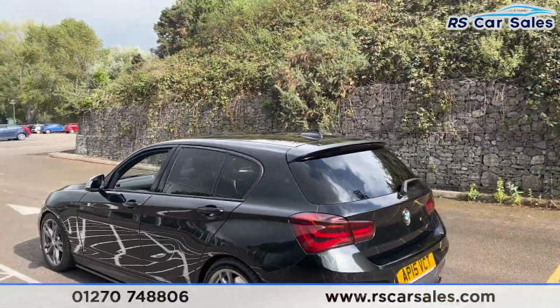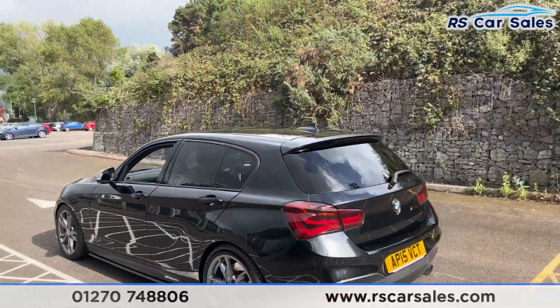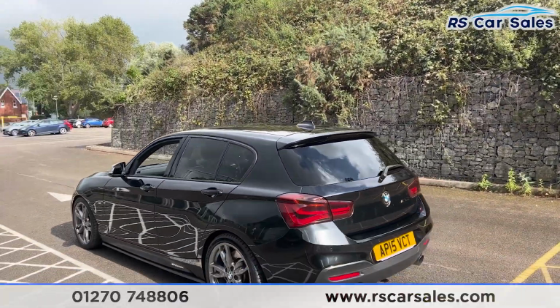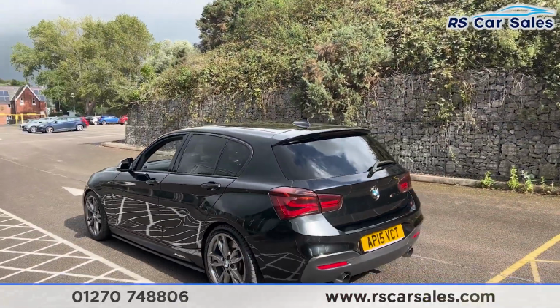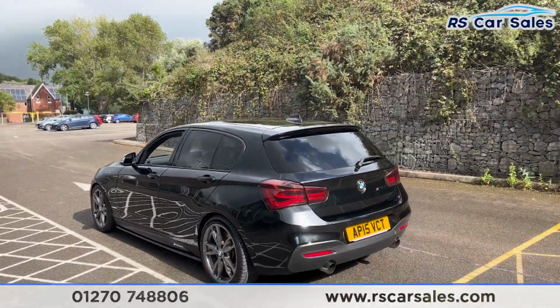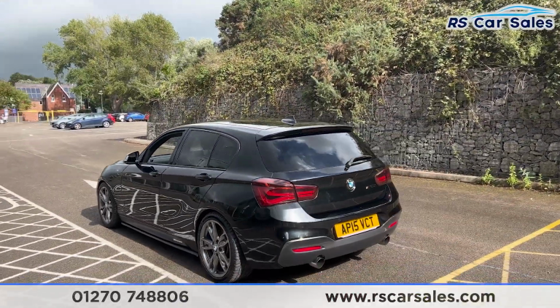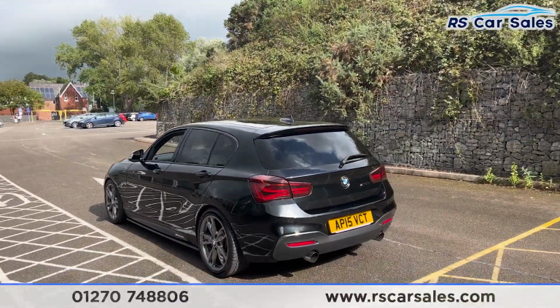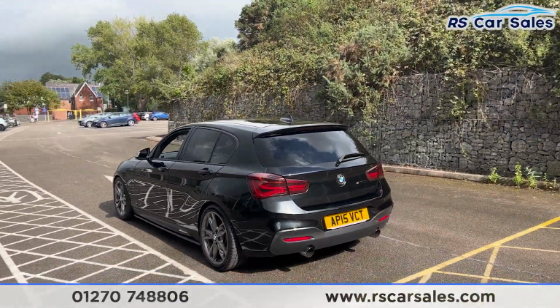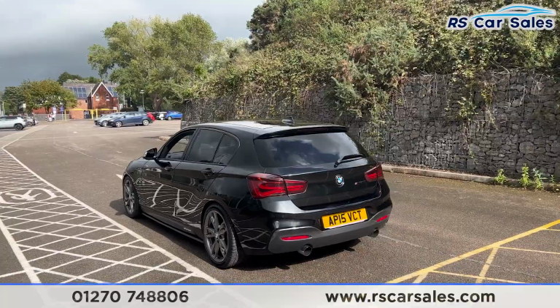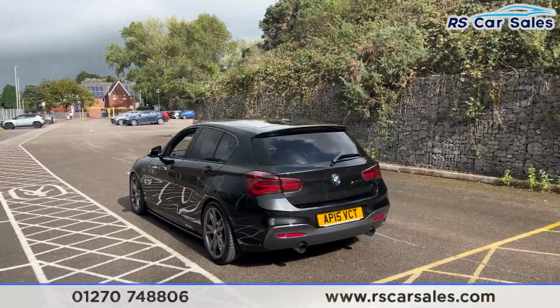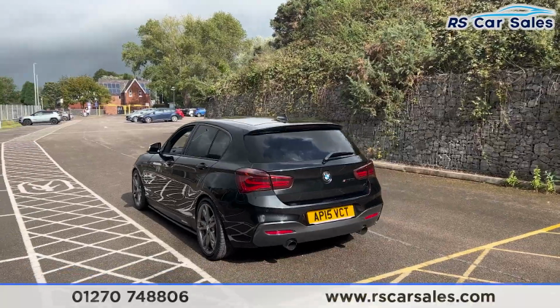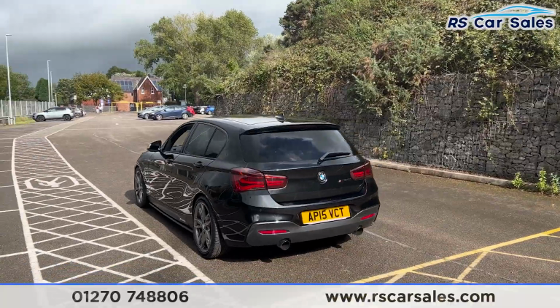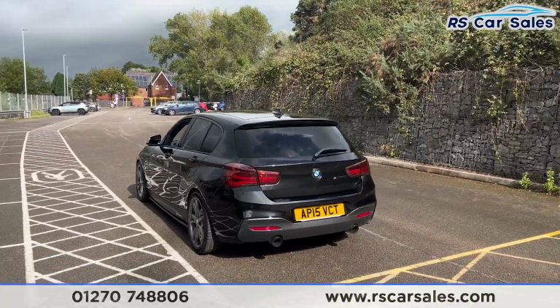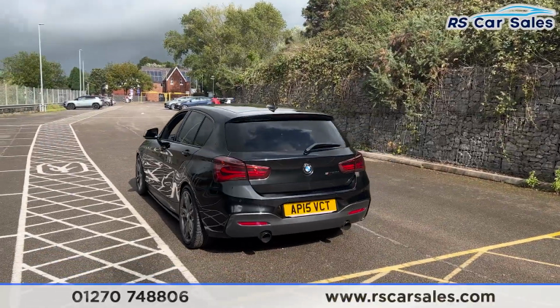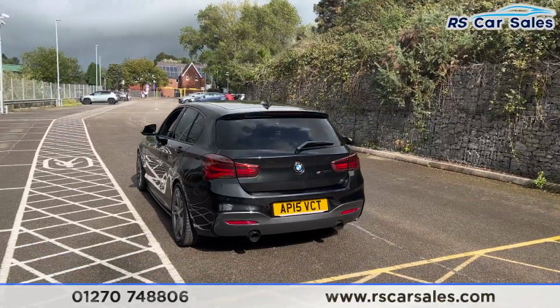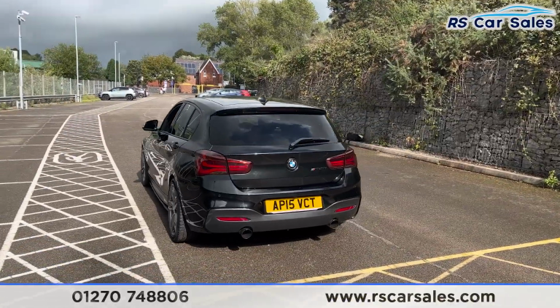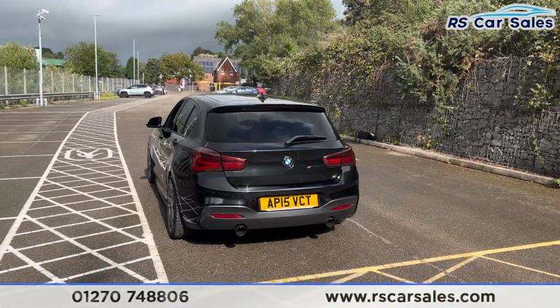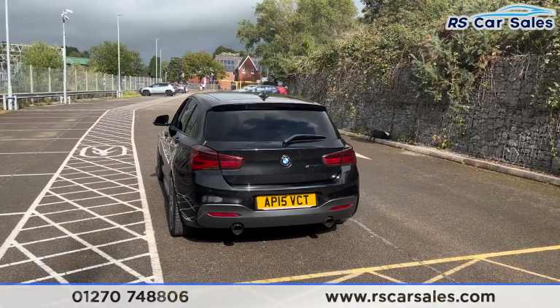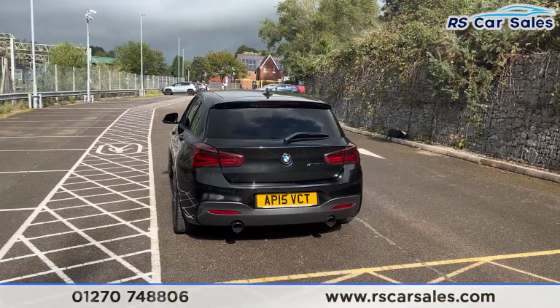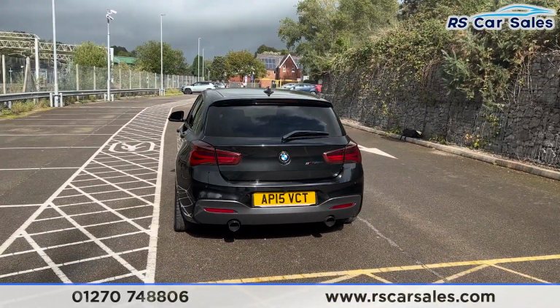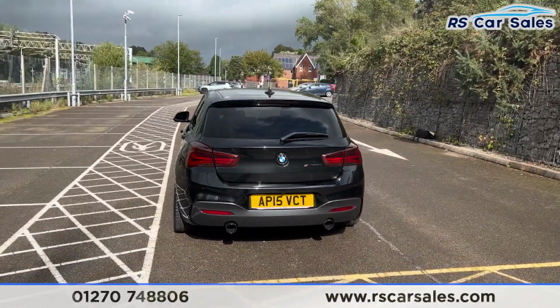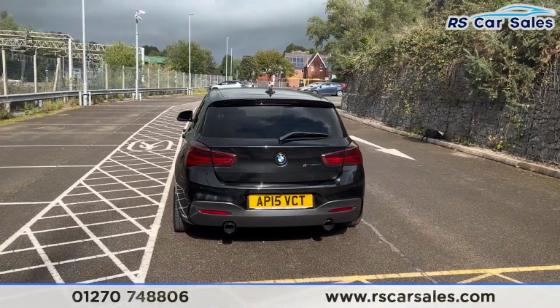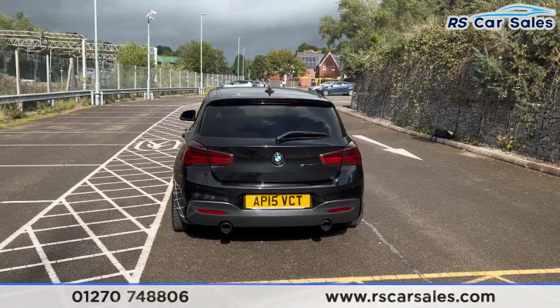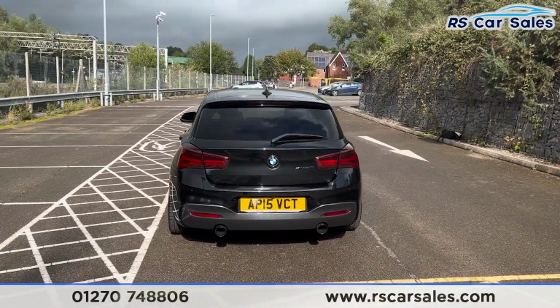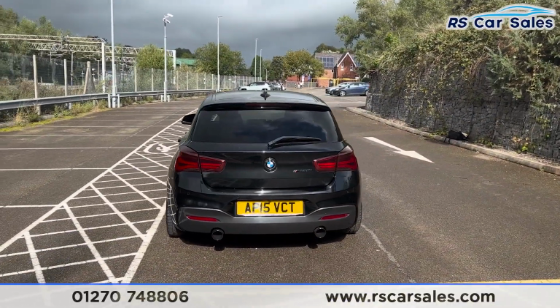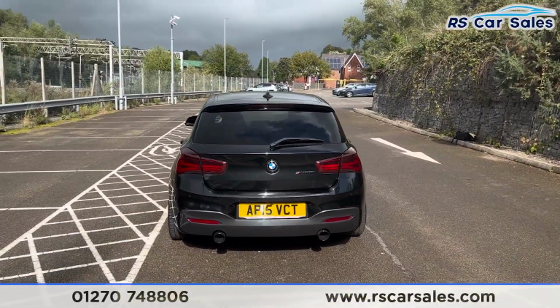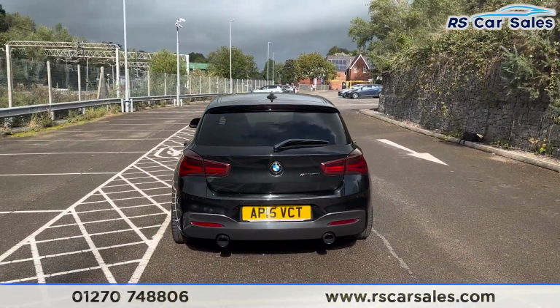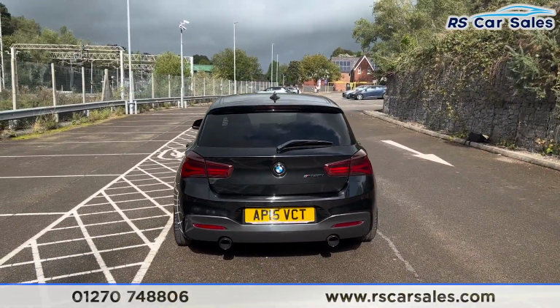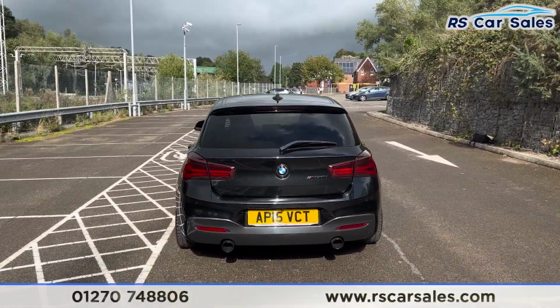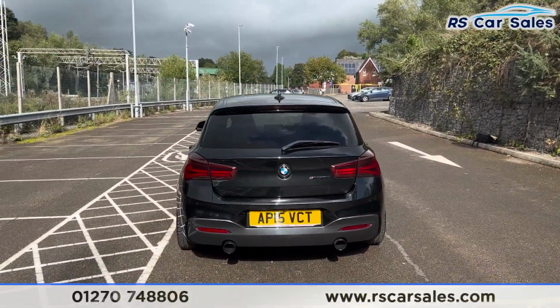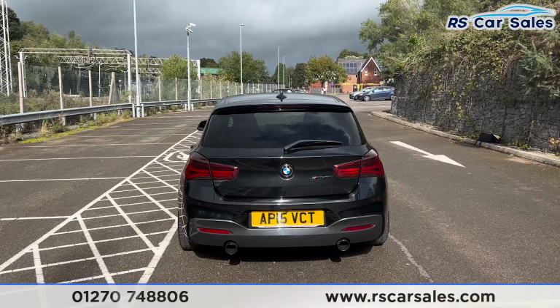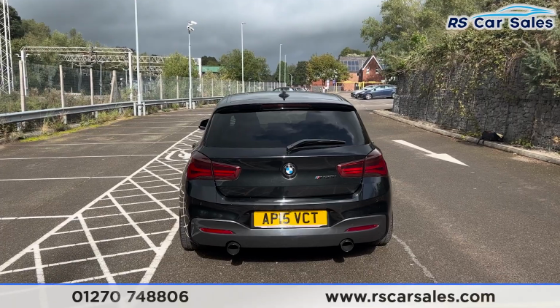We have front and rear parking sensors with a reversing camera, and we do have the dual-exit exhaust which really does sound incredible on this vehicle.